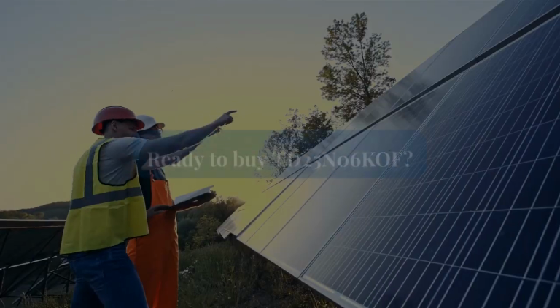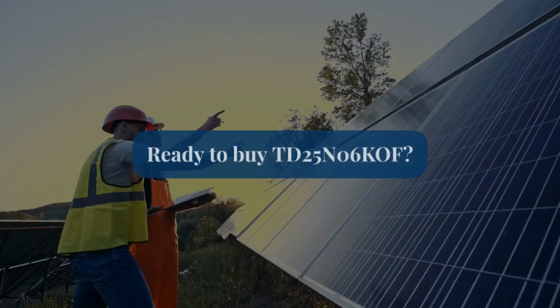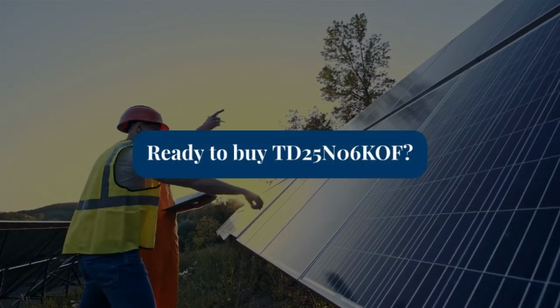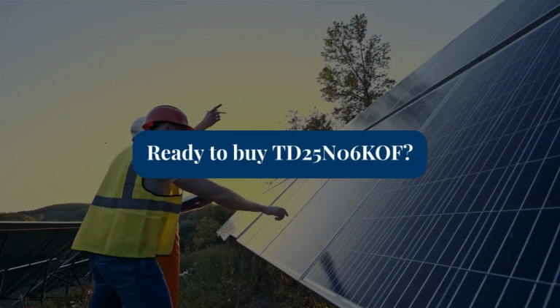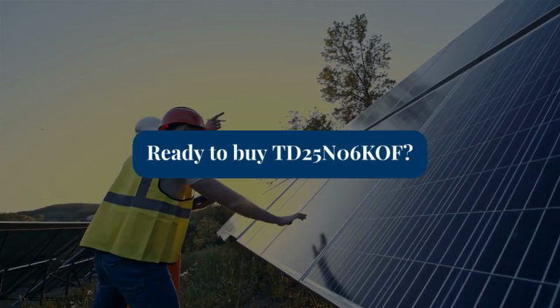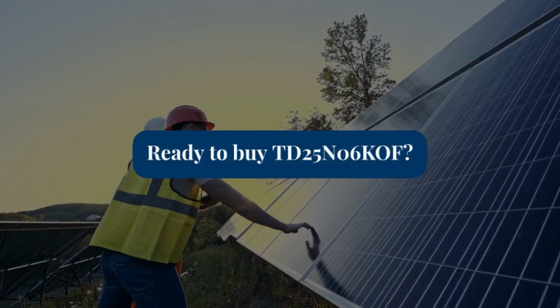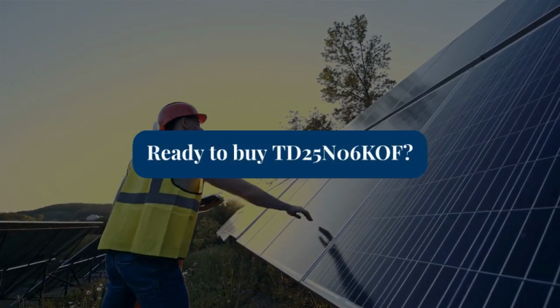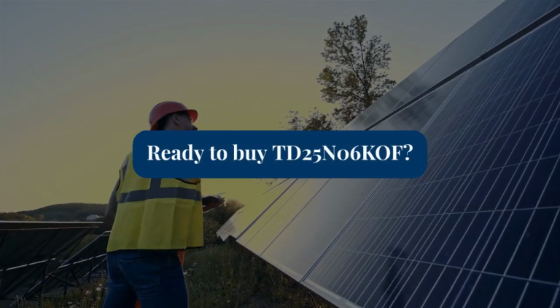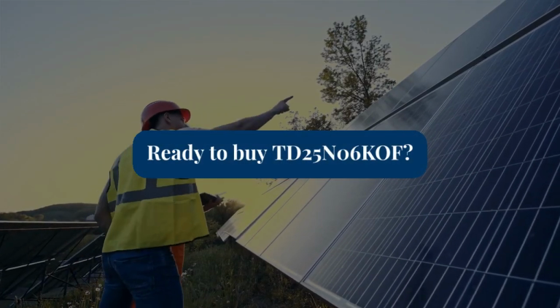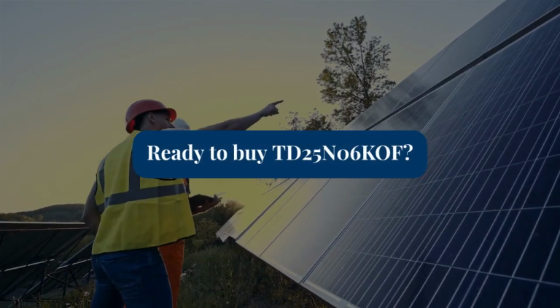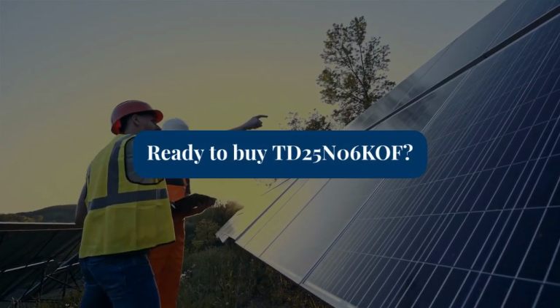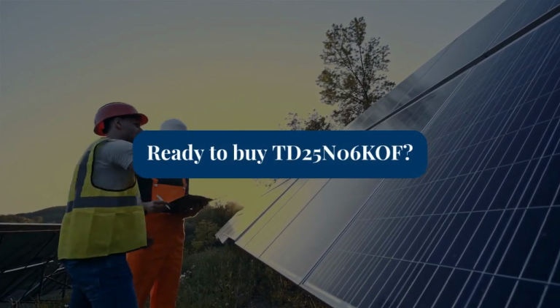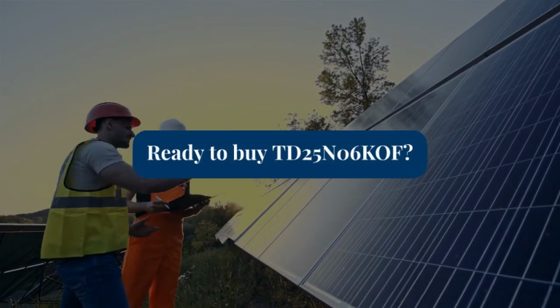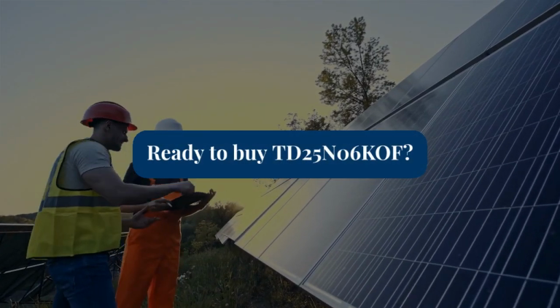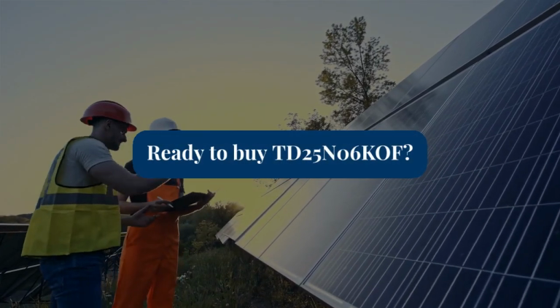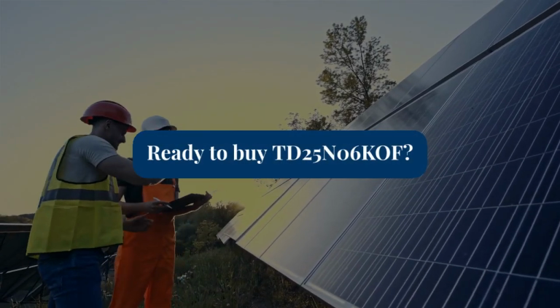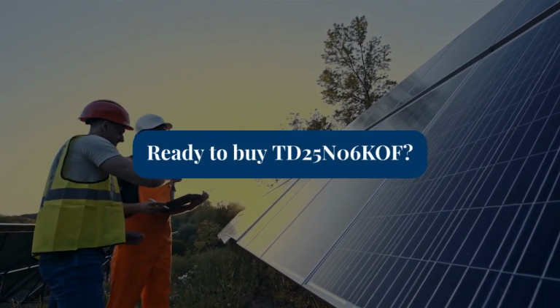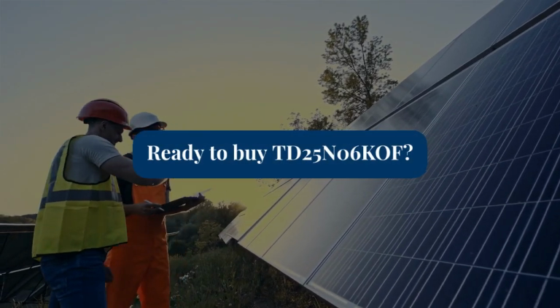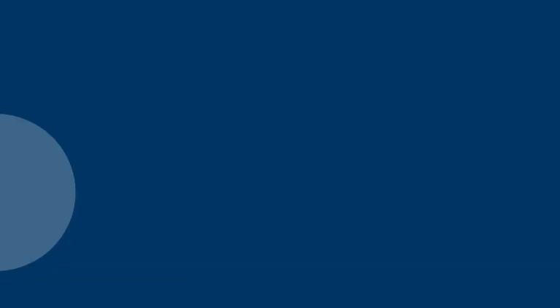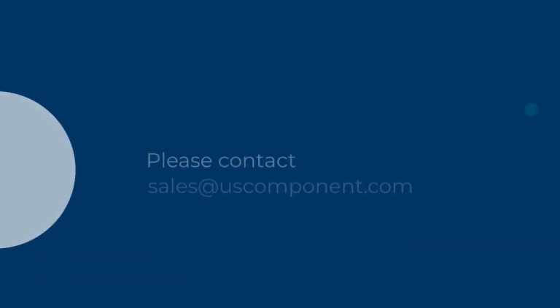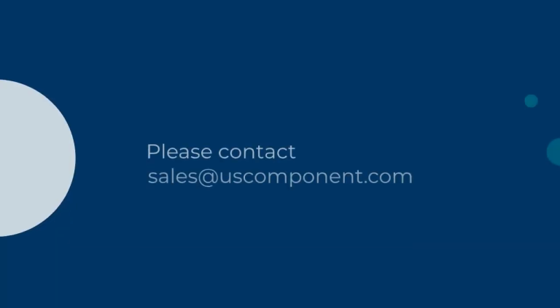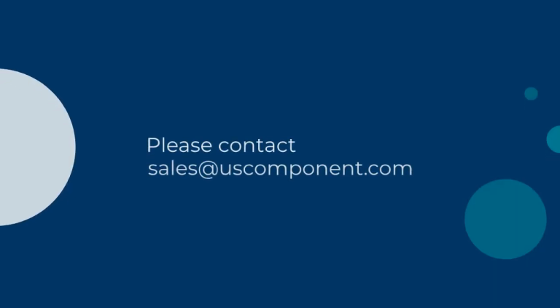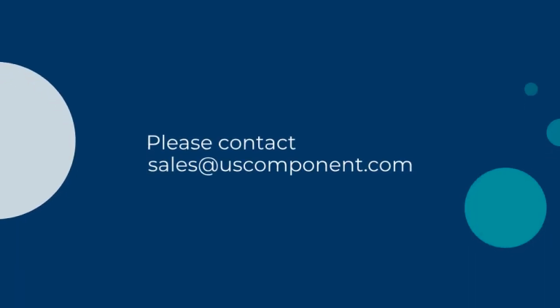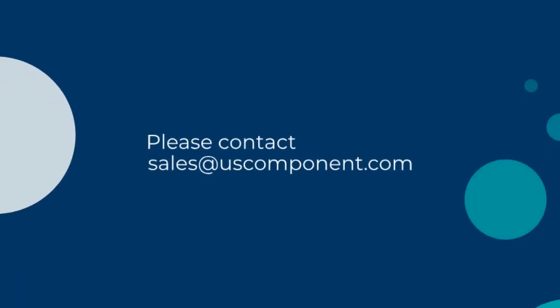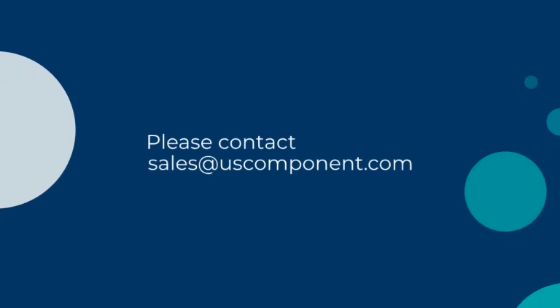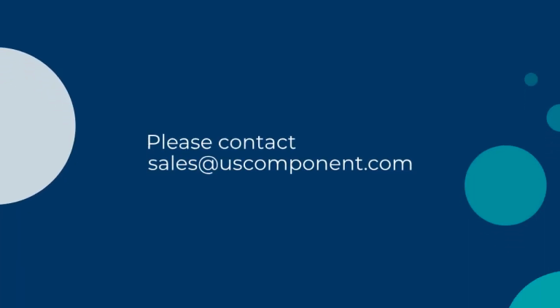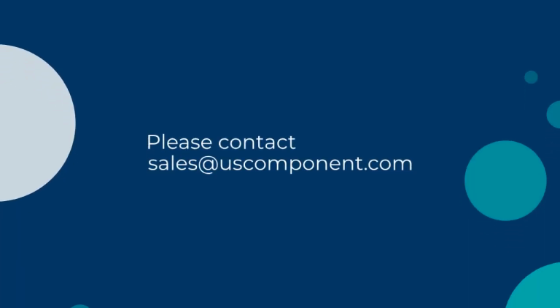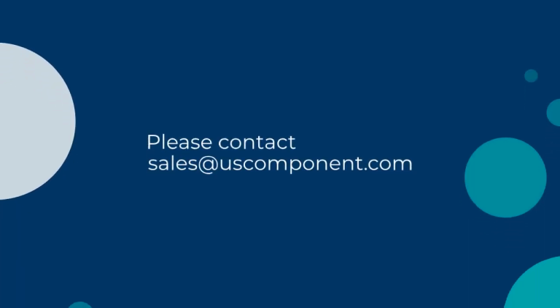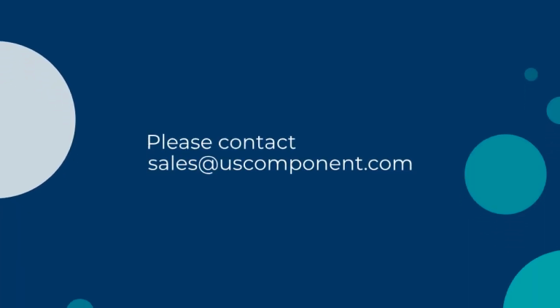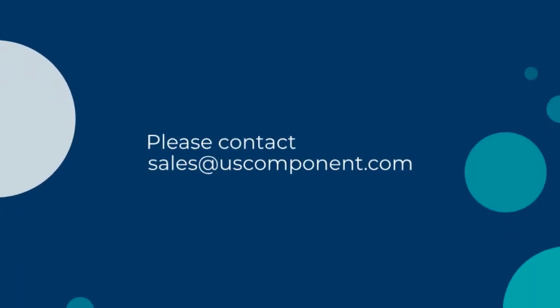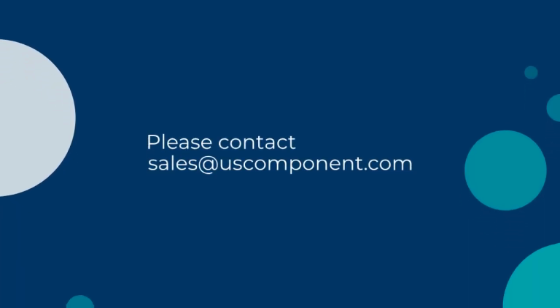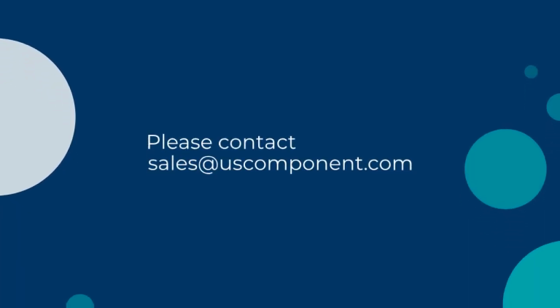Ready to buy TD25N06KOF? Please contact sales at uscomponent.com.